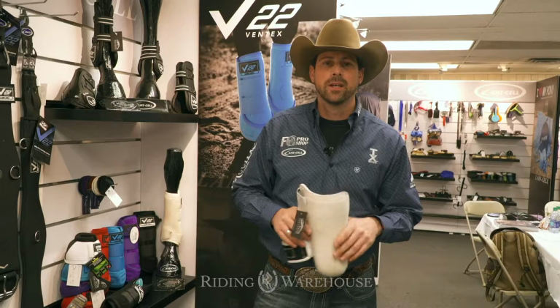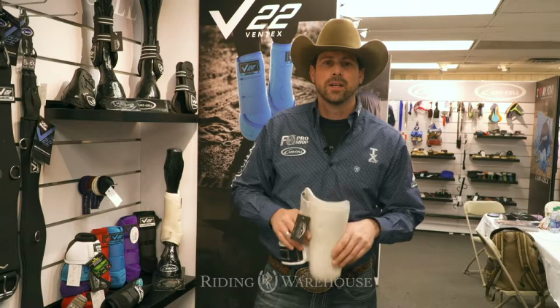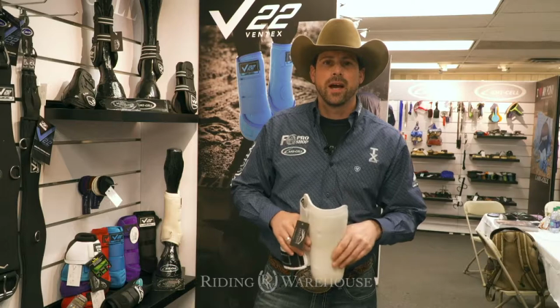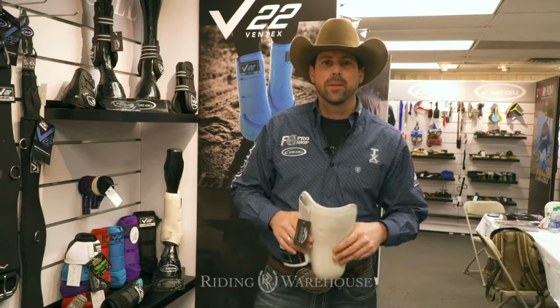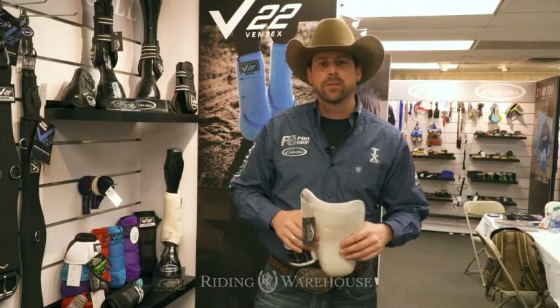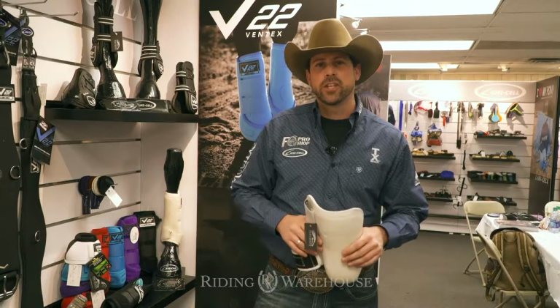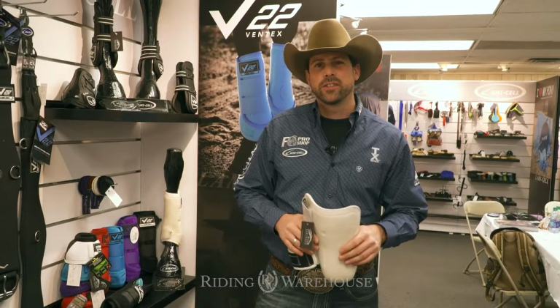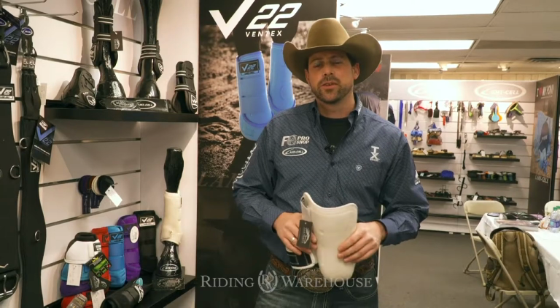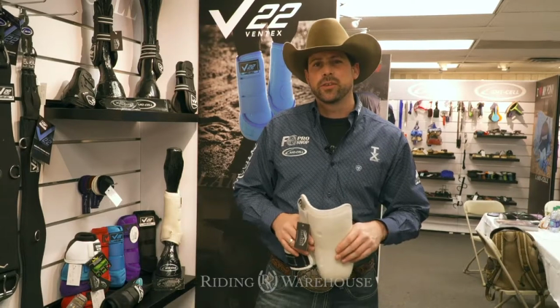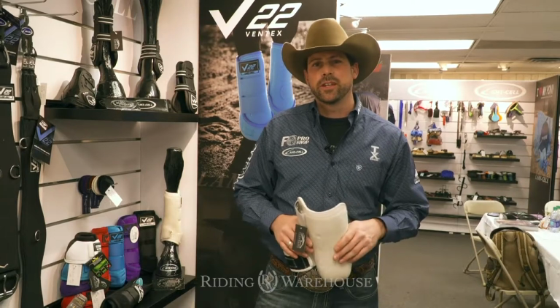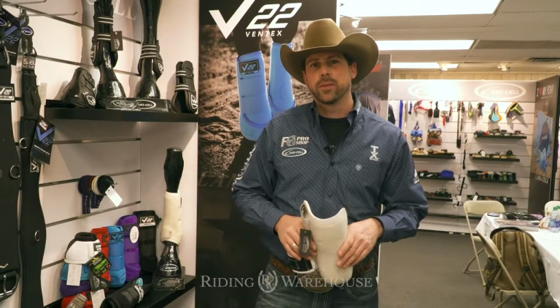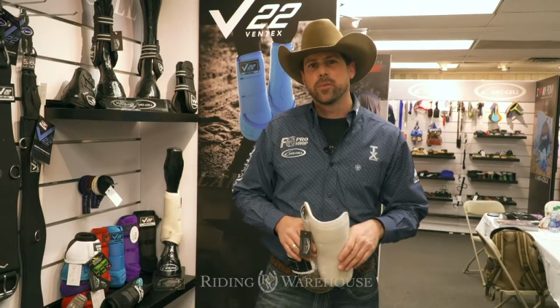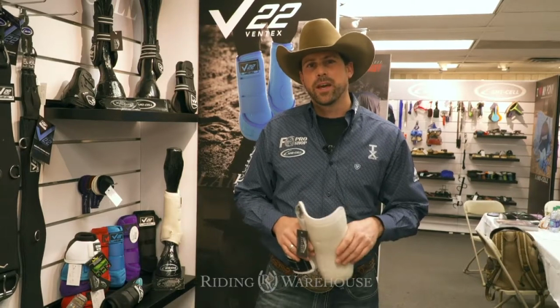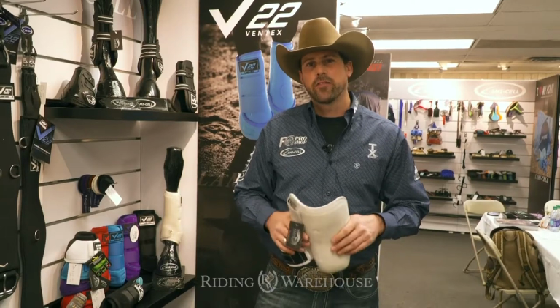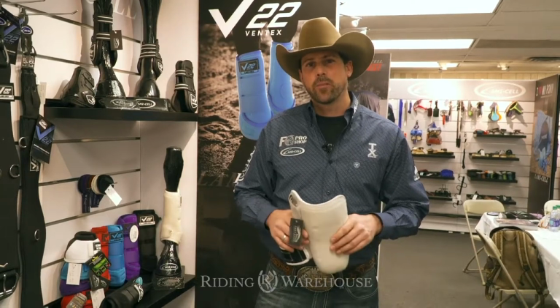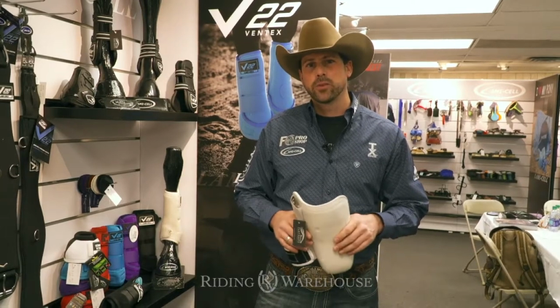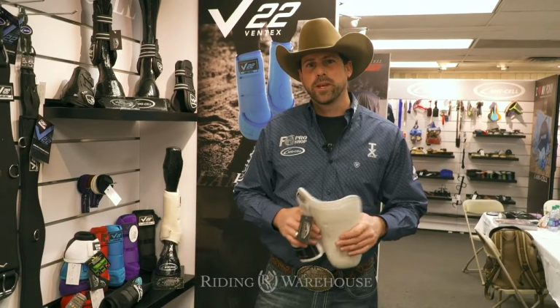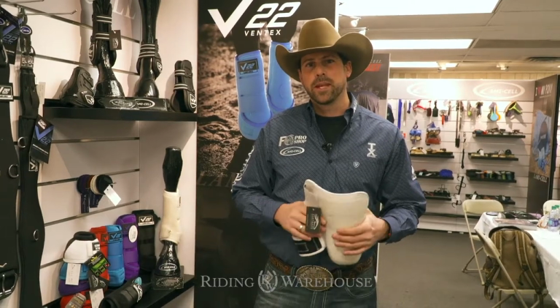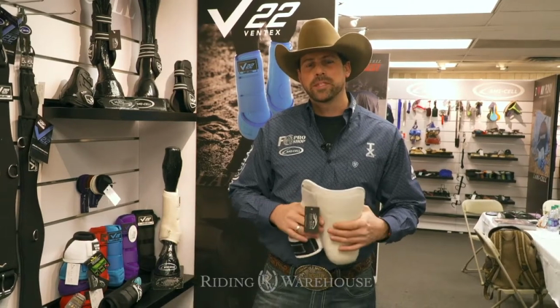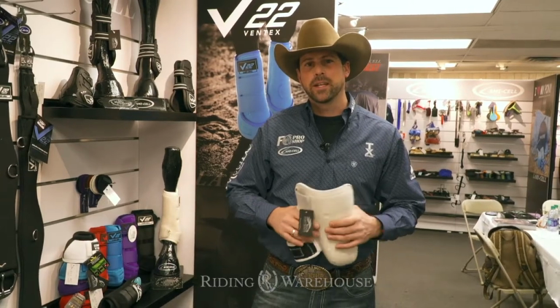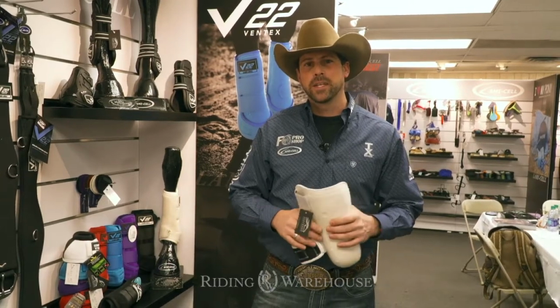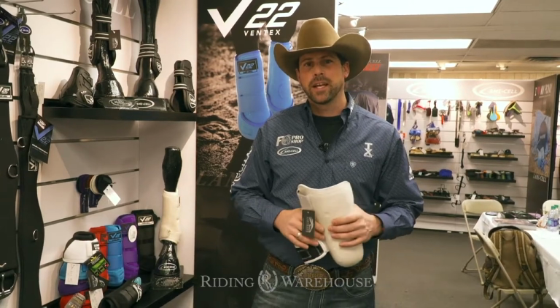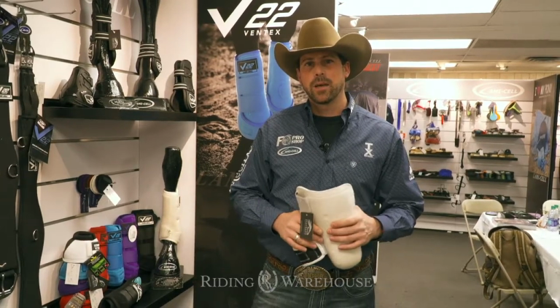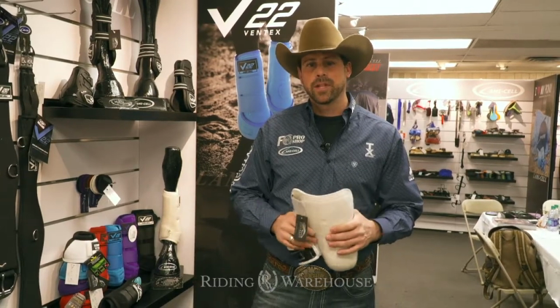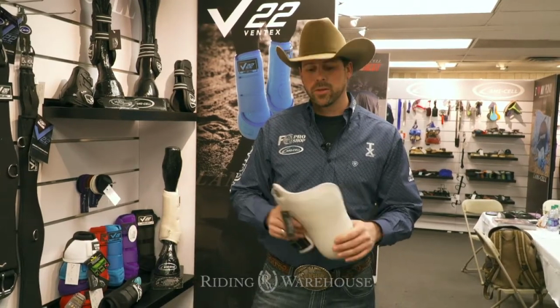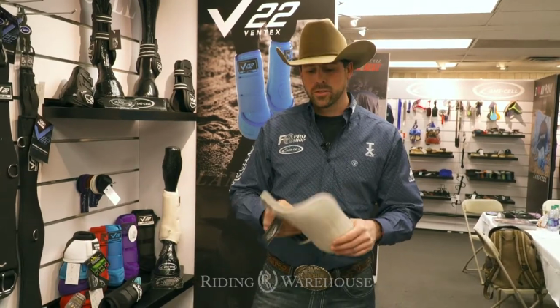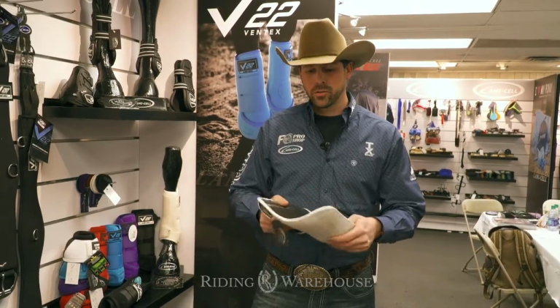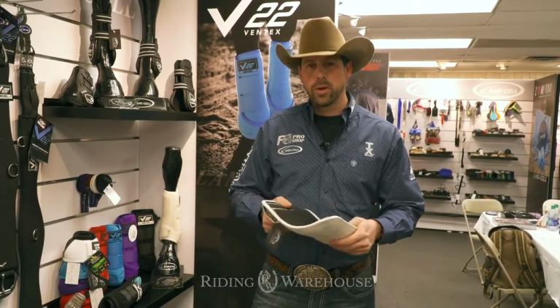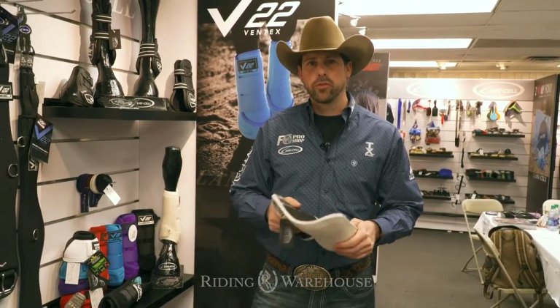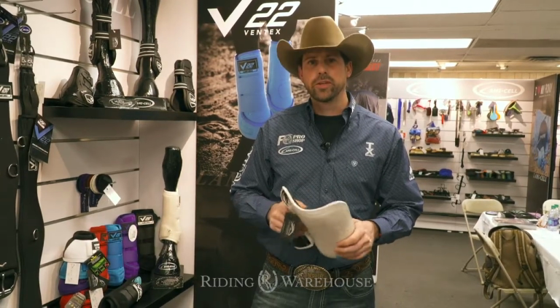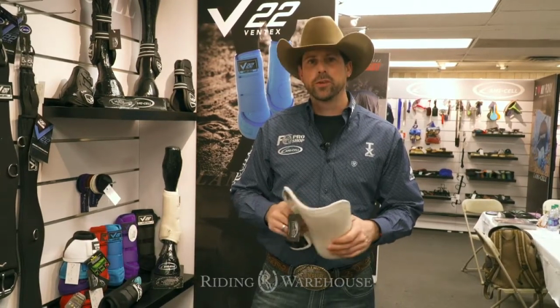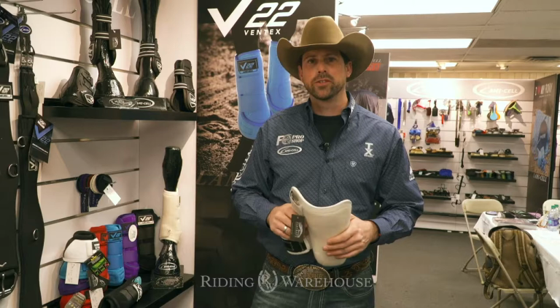Hi, my name is Jonathan Gauthier and I'm here on behalf of Partray, Lamicelle, and MetaLab, and I'm going to talk to you about the V22.